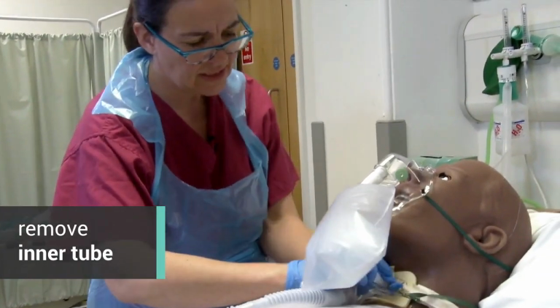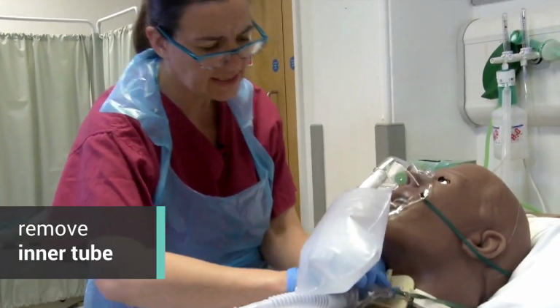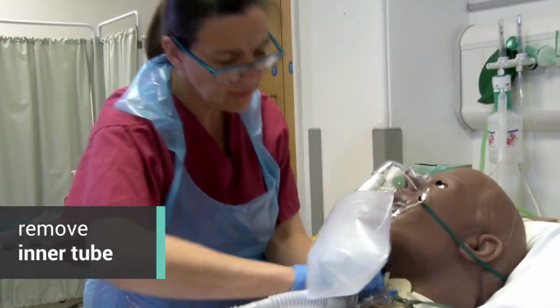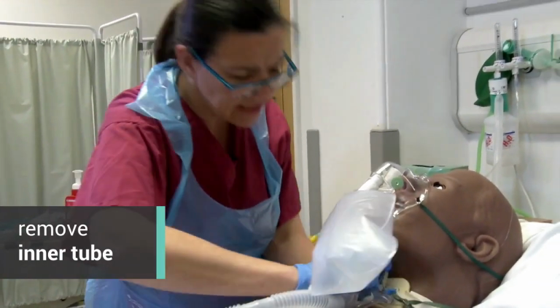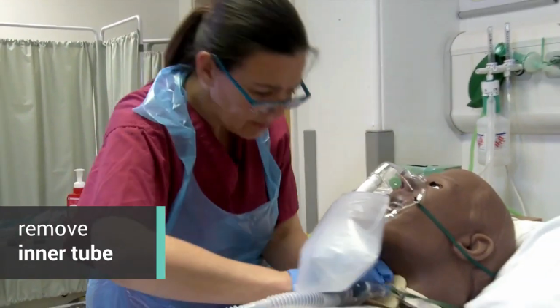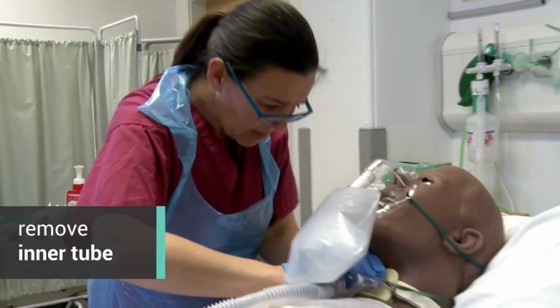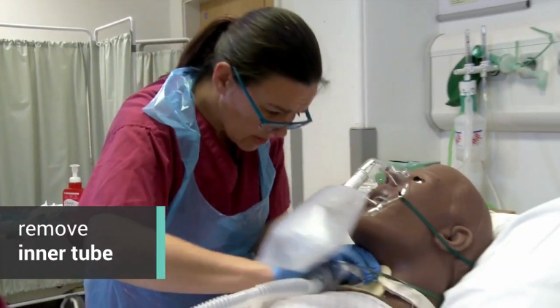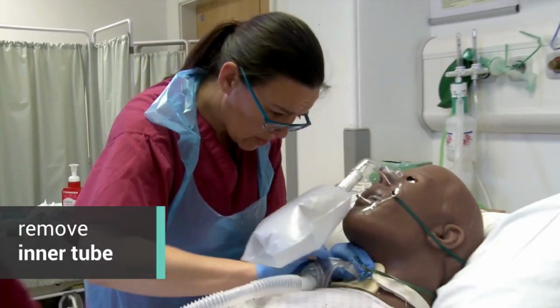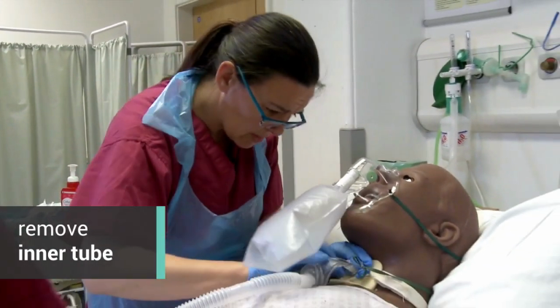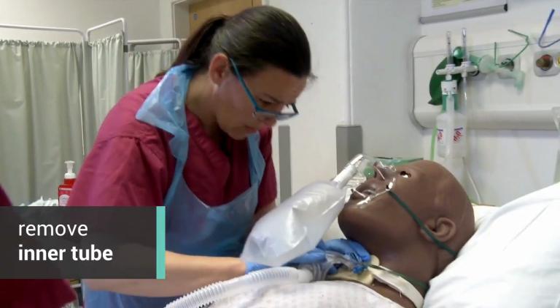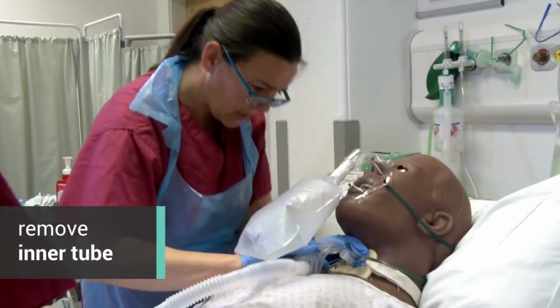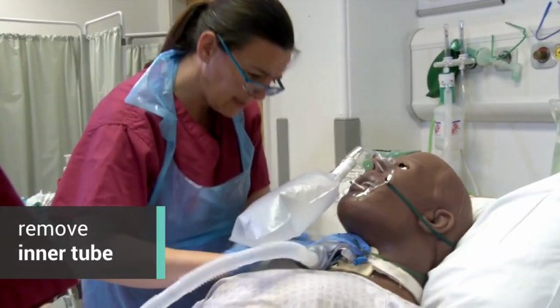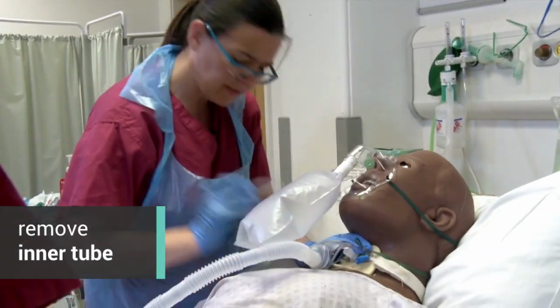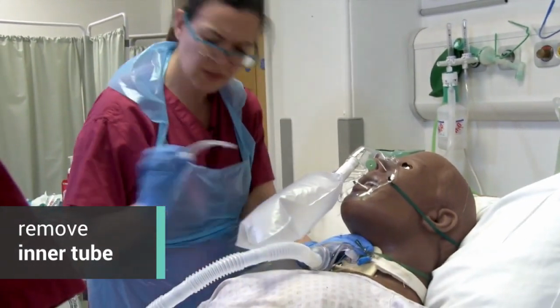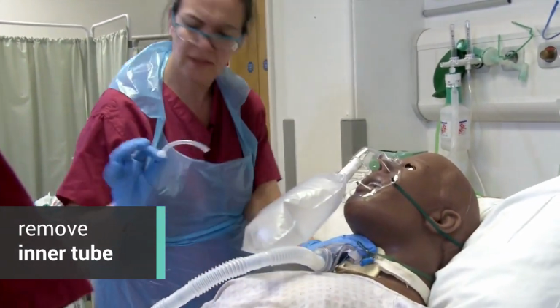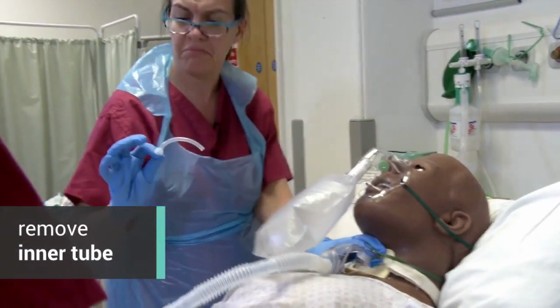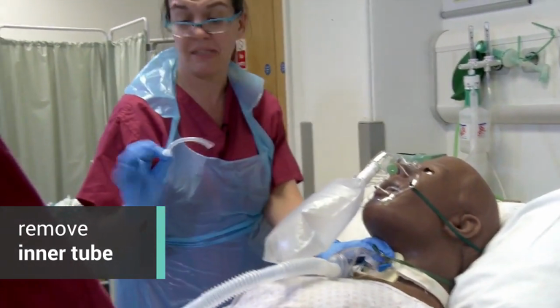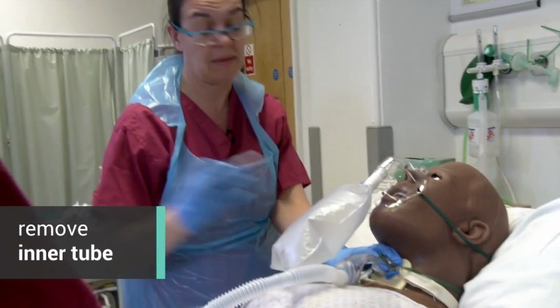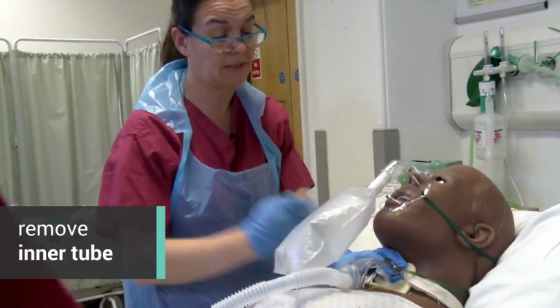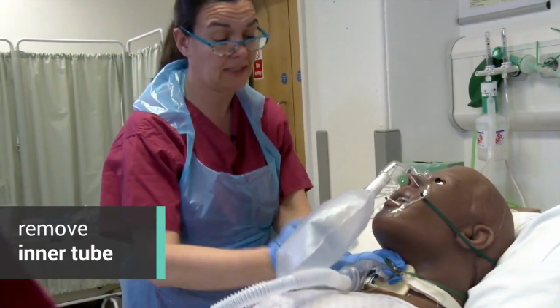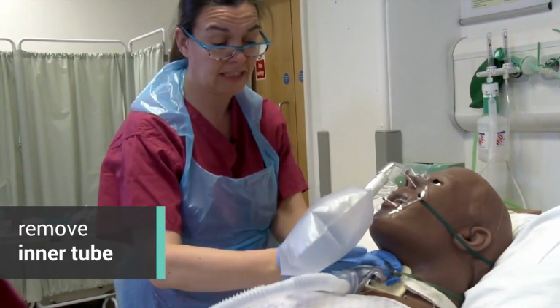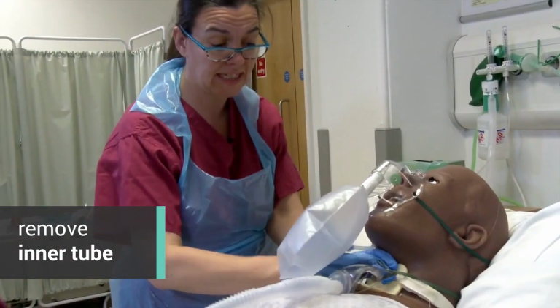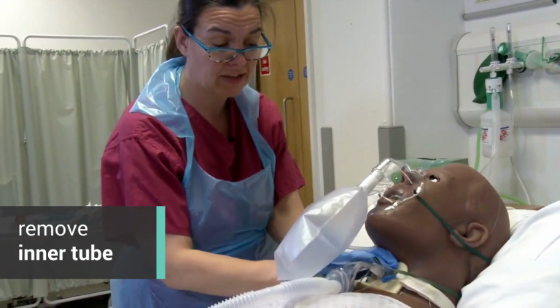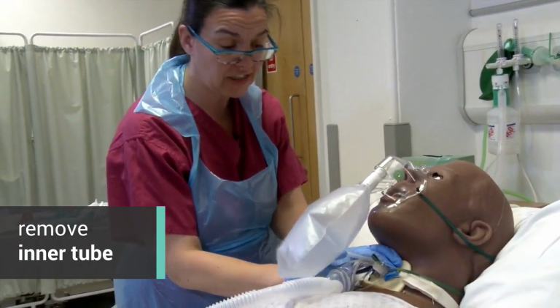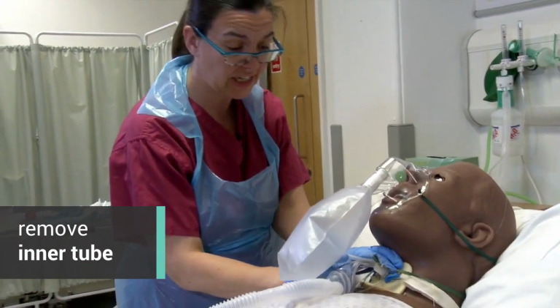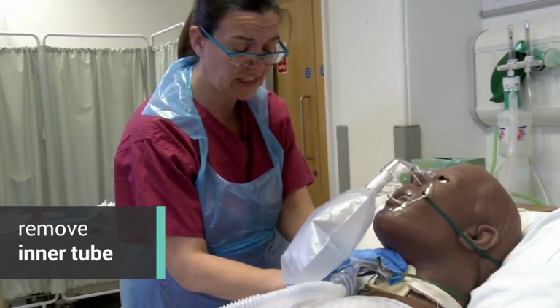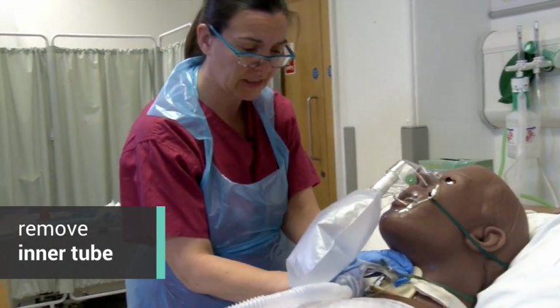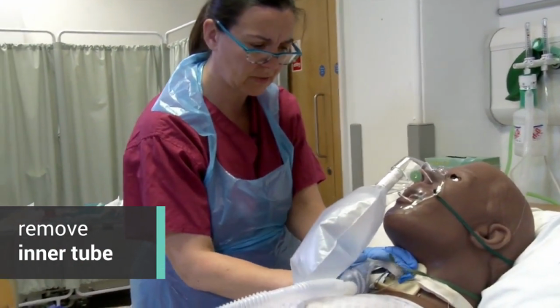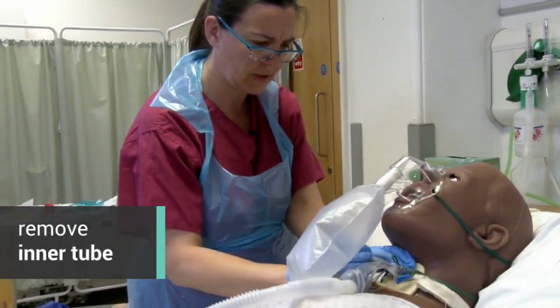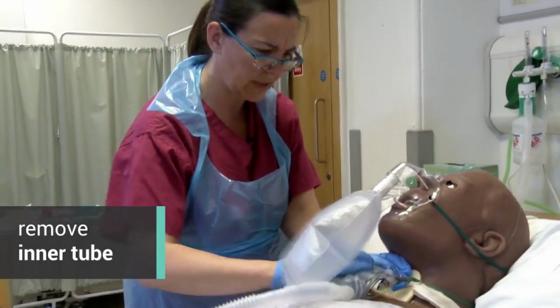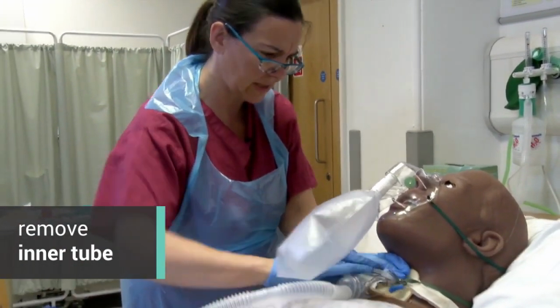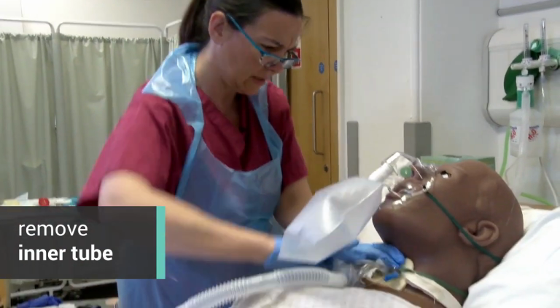Just take some deep breaths for me, Robert. Let's have a look. That's absolutely clear. I only changed it a little while ago.